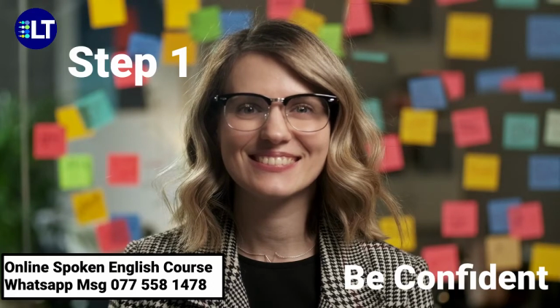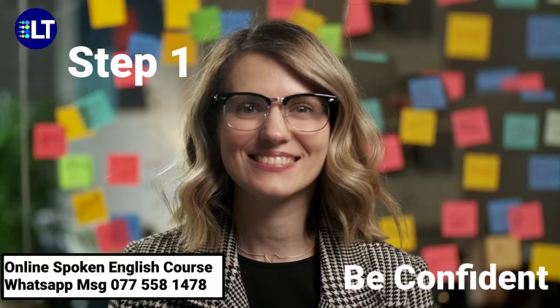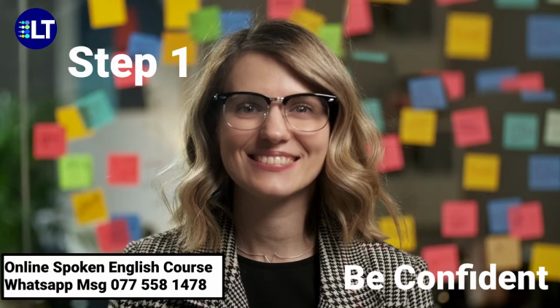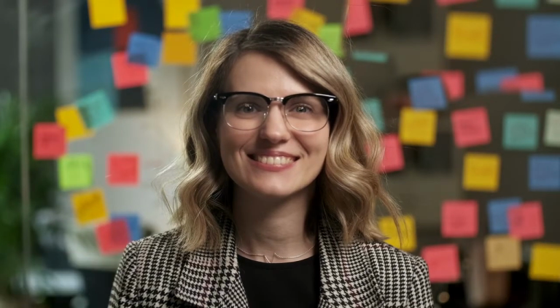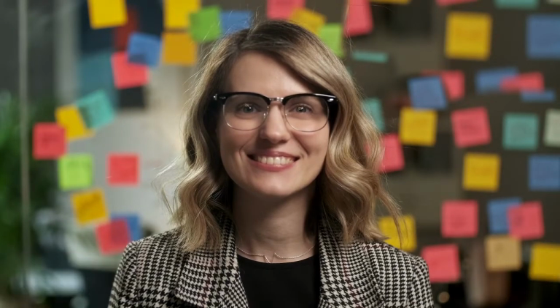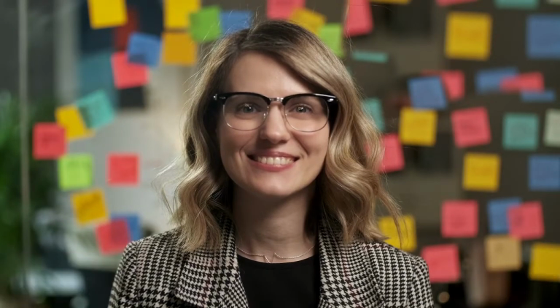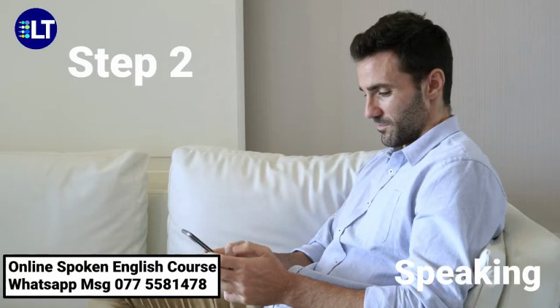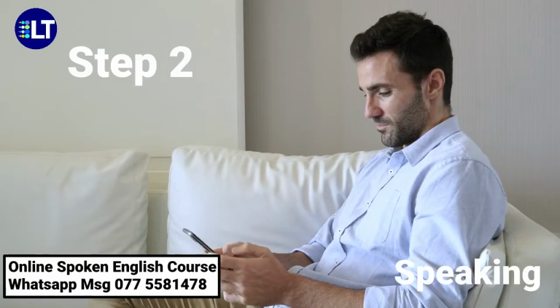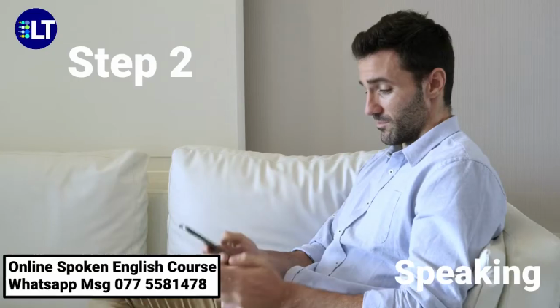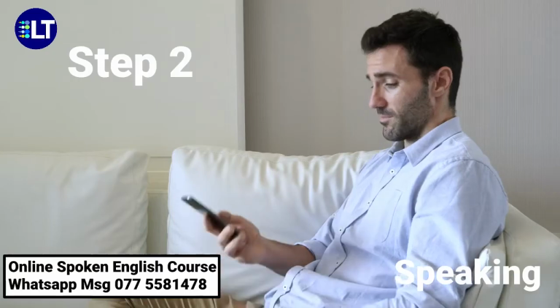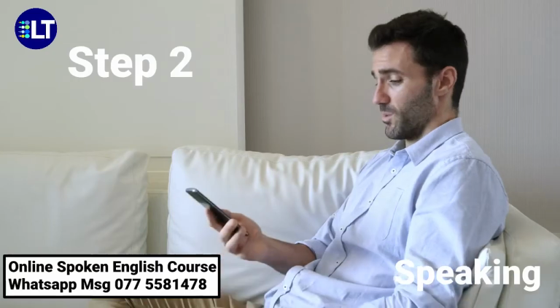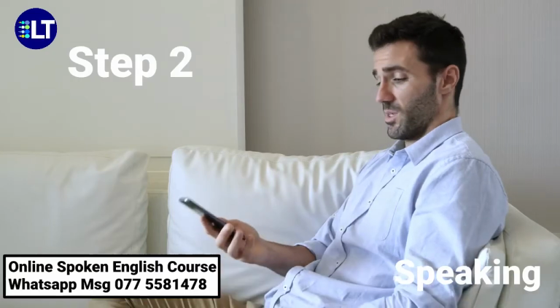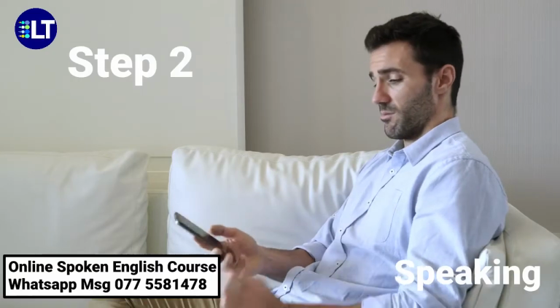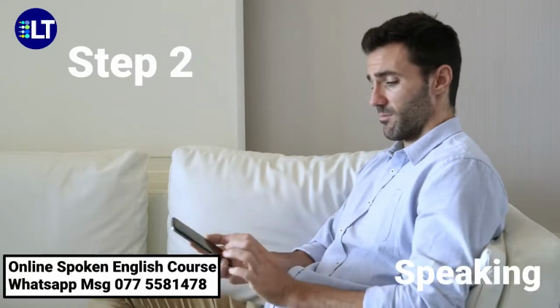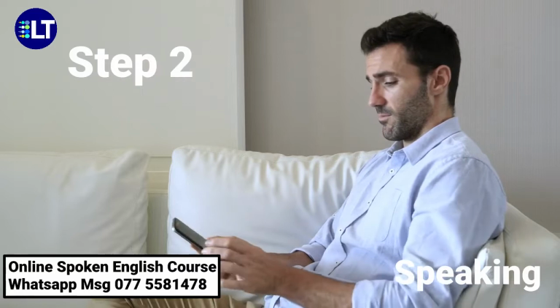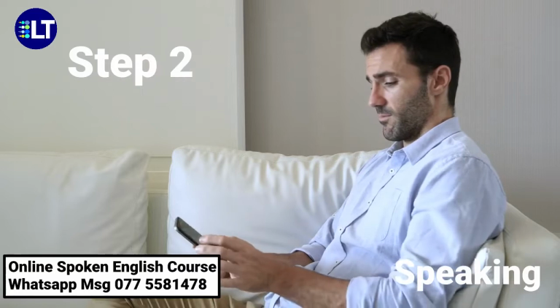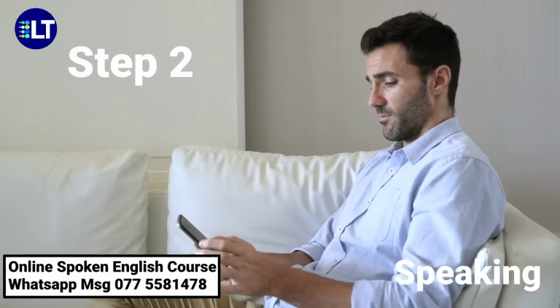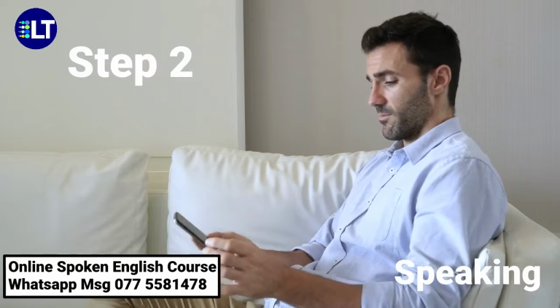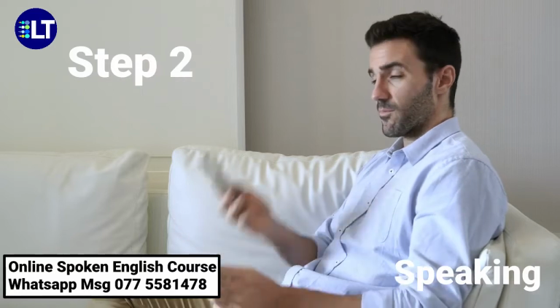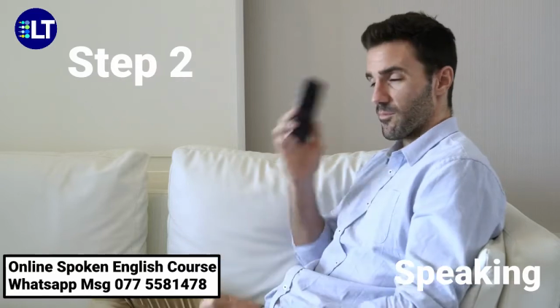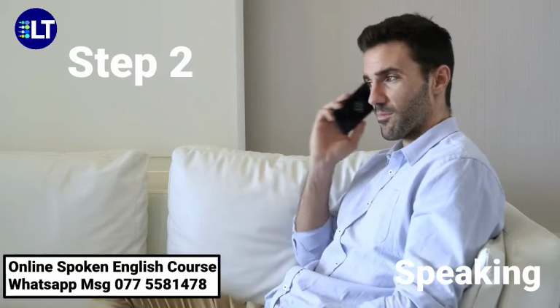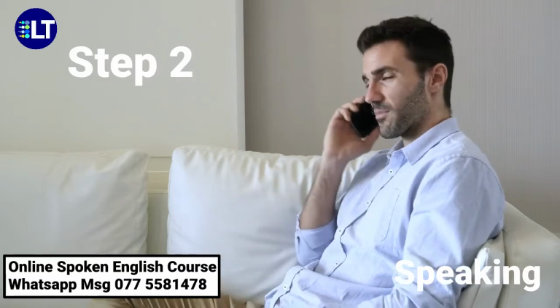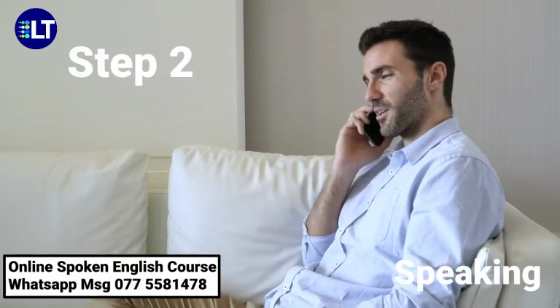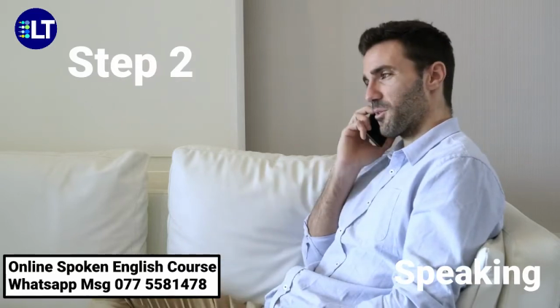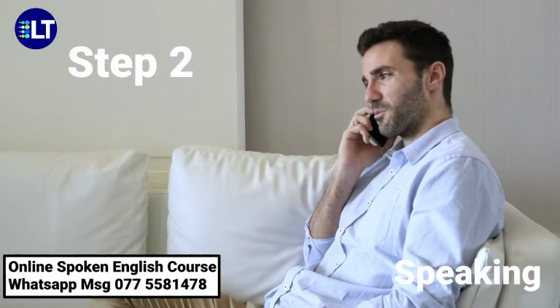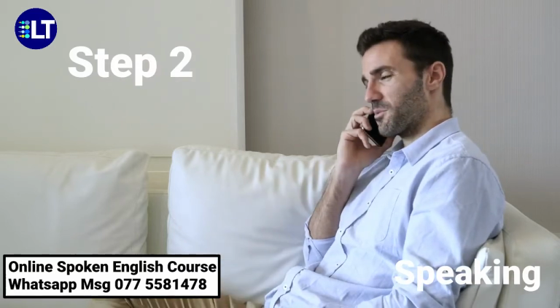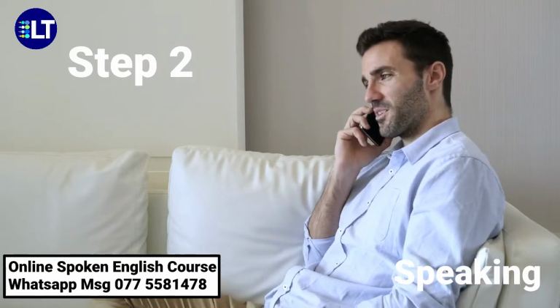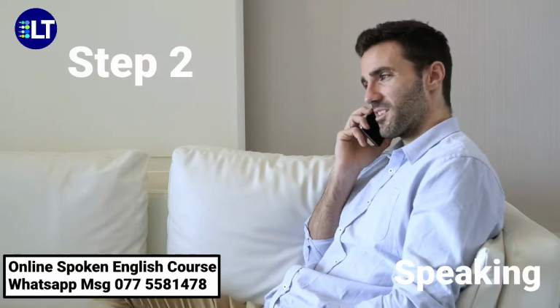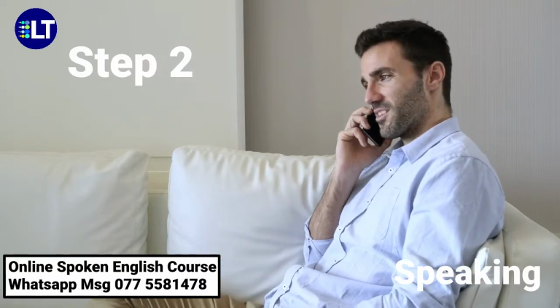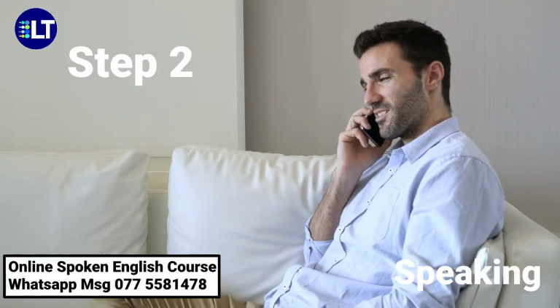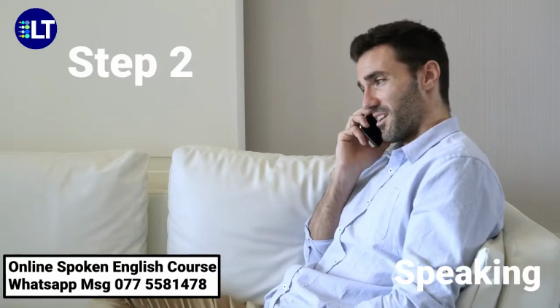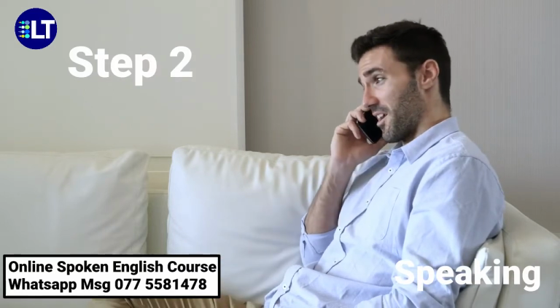Step 2: Speaking. Continue your conversation in English. Don't be shy.